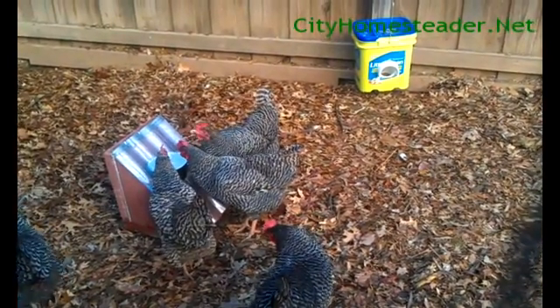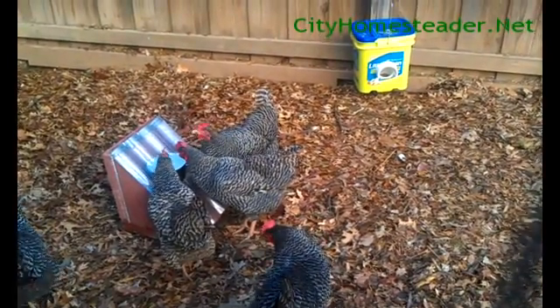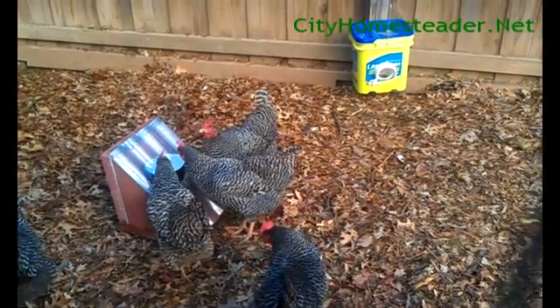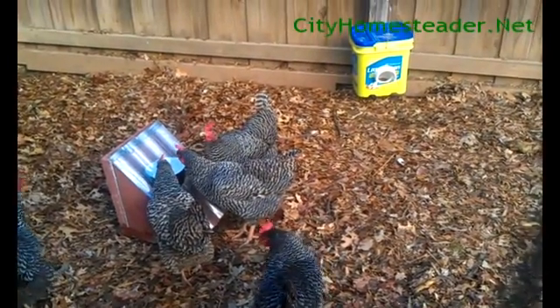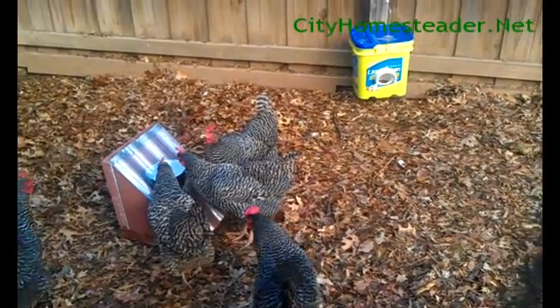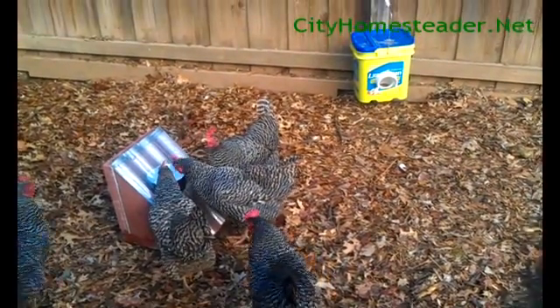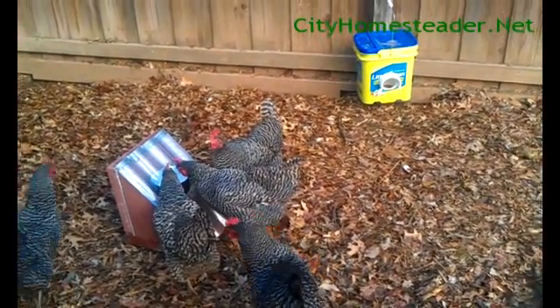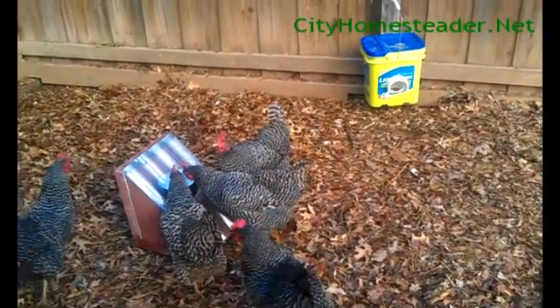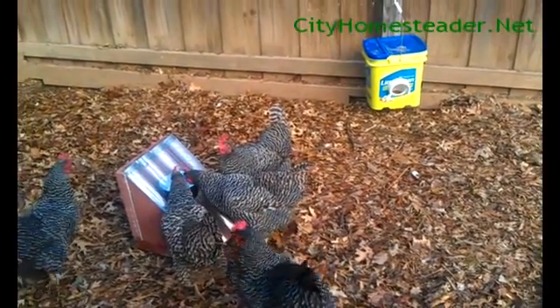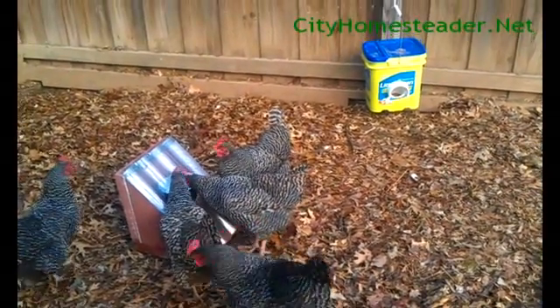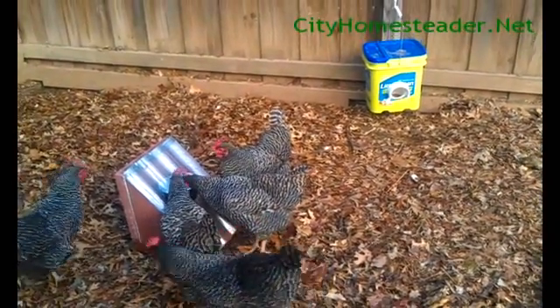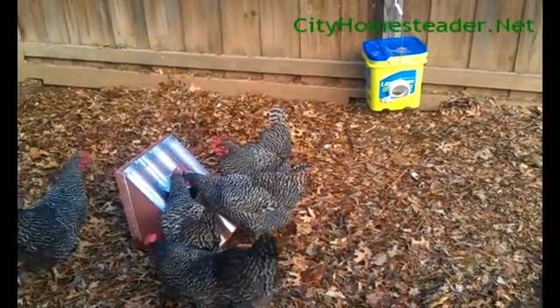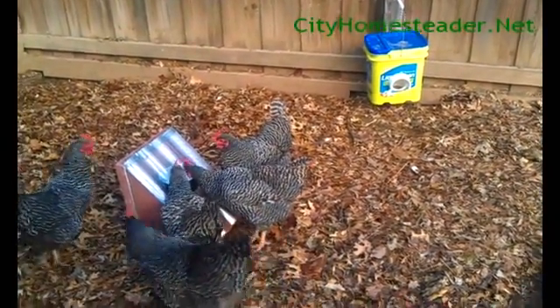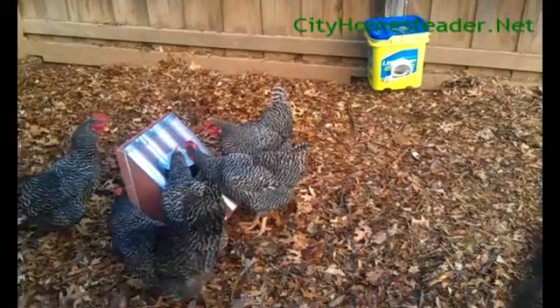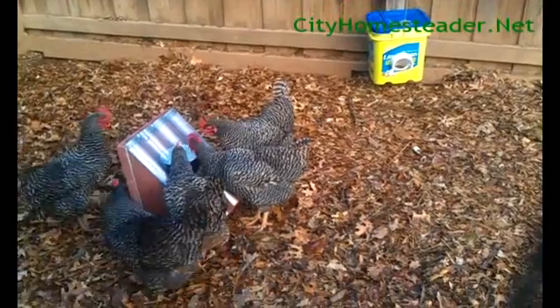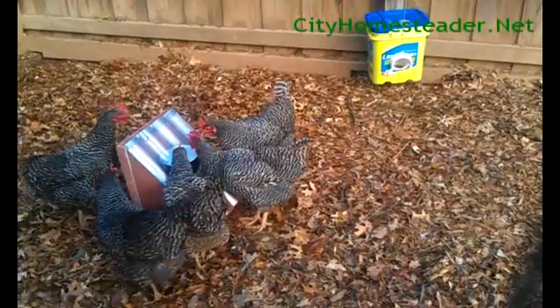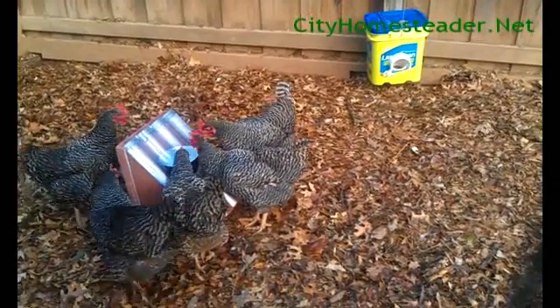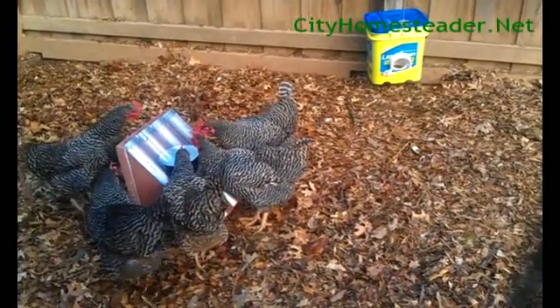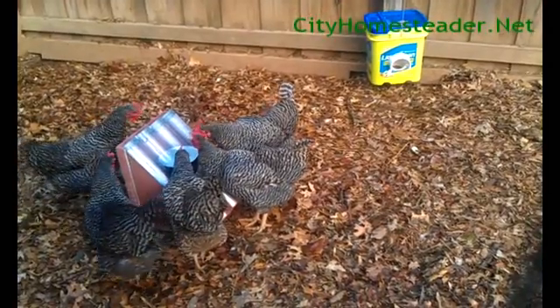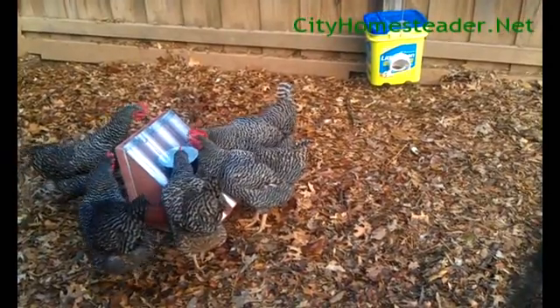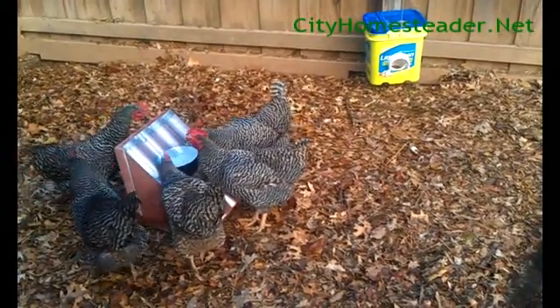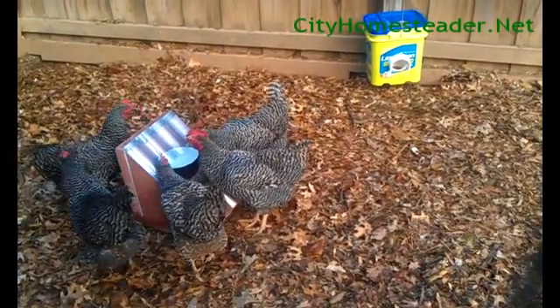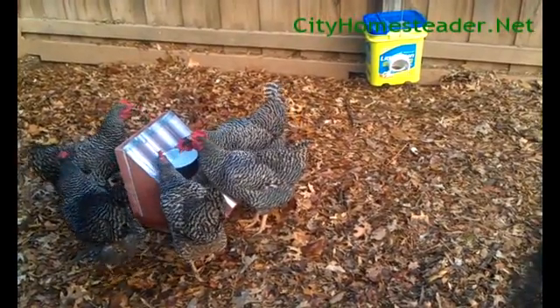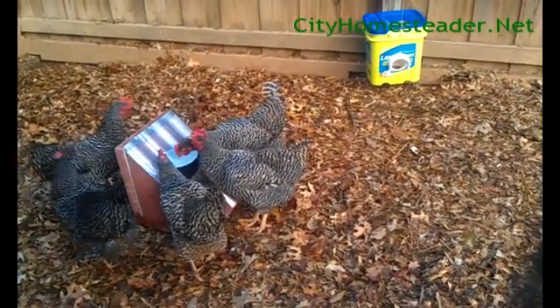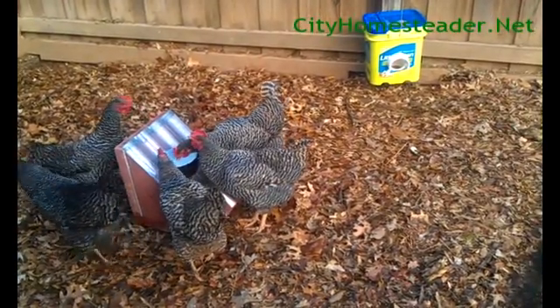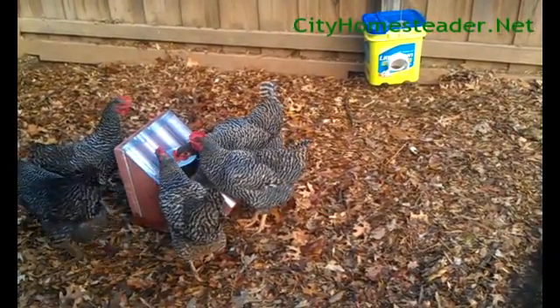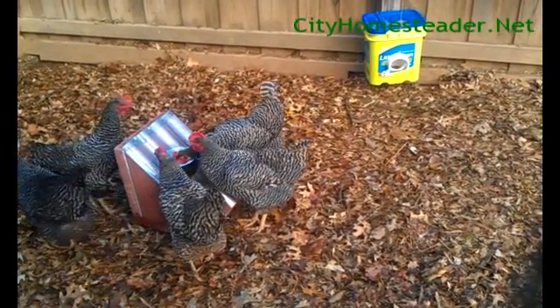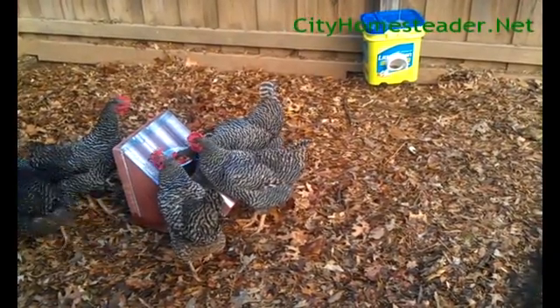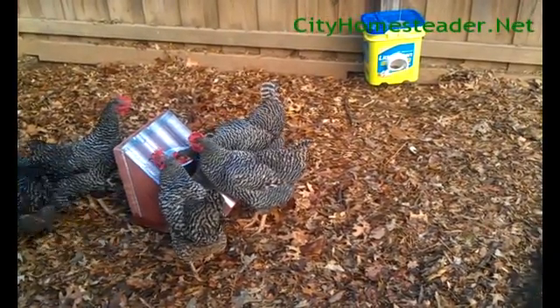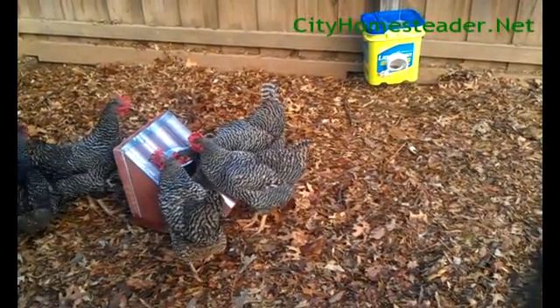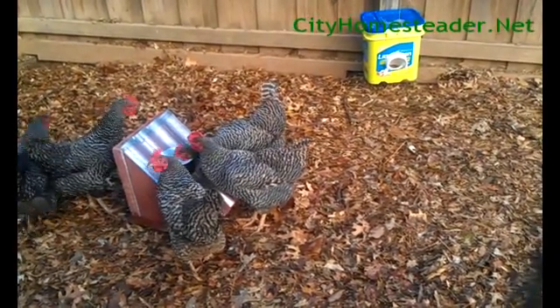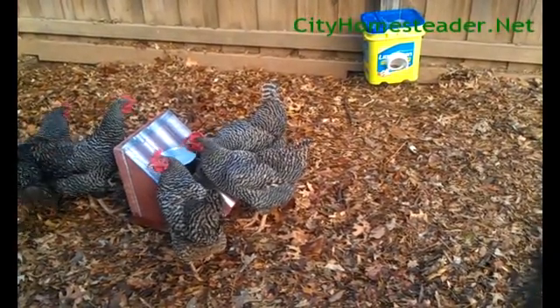For more ideas on urban homesteading, go to cityhomesteader.net. Thanks for watching.